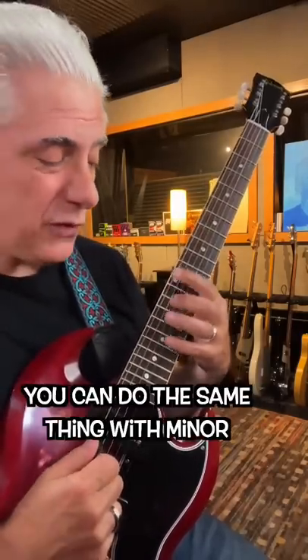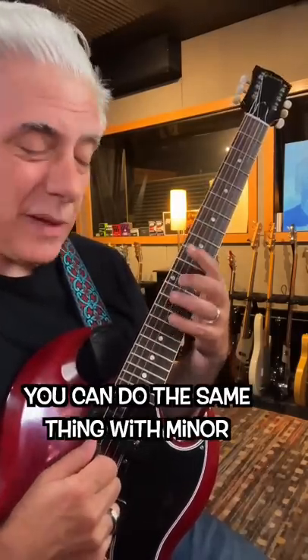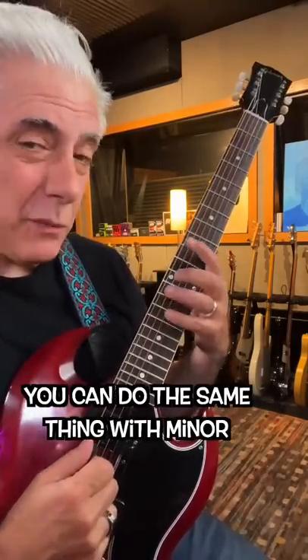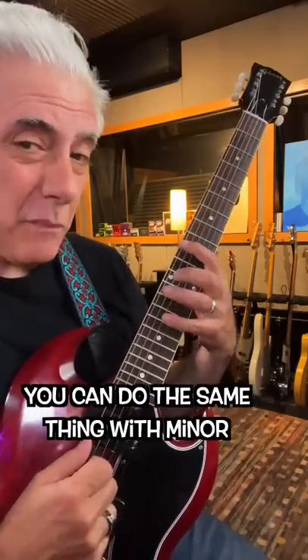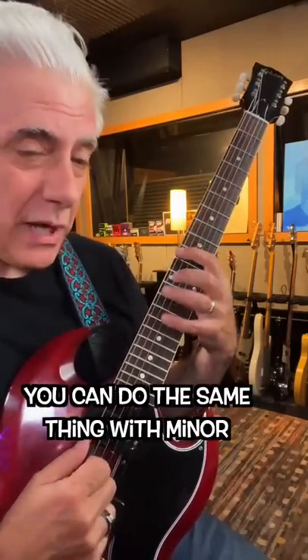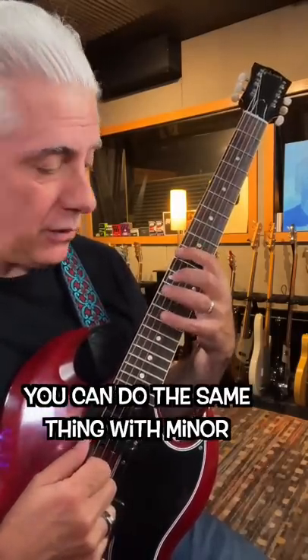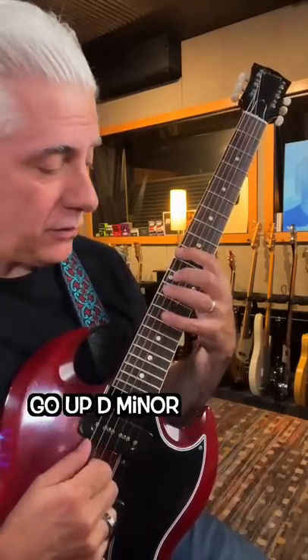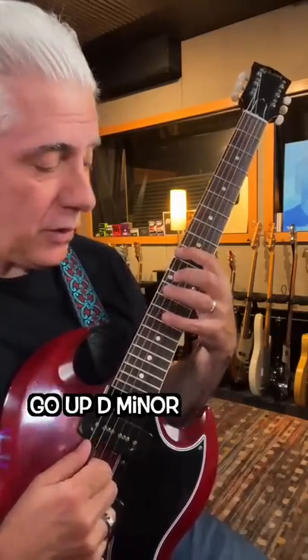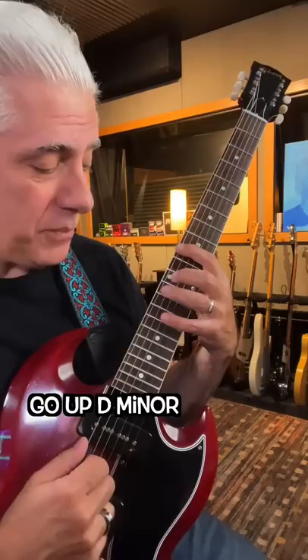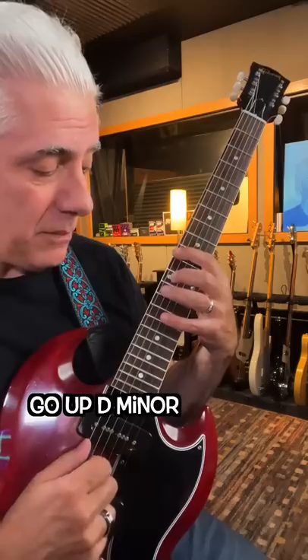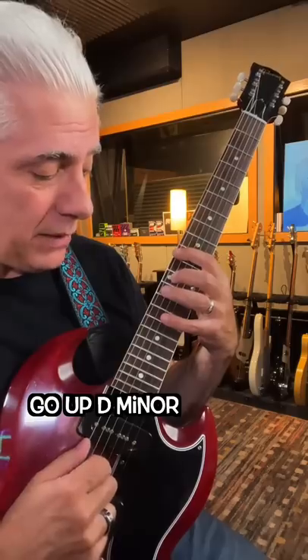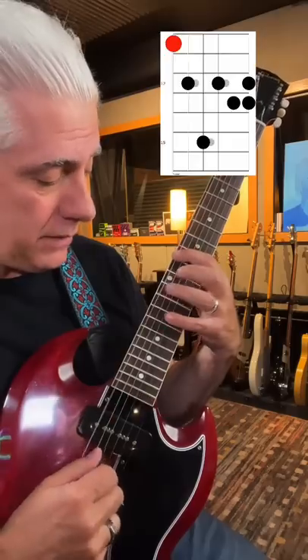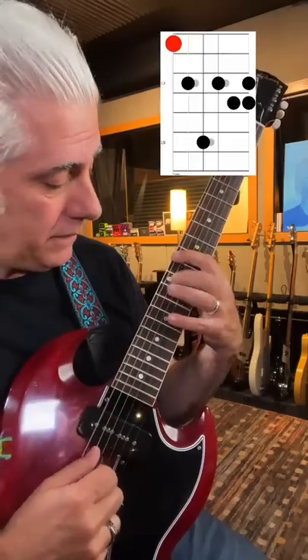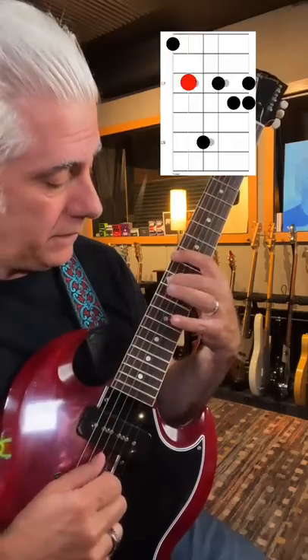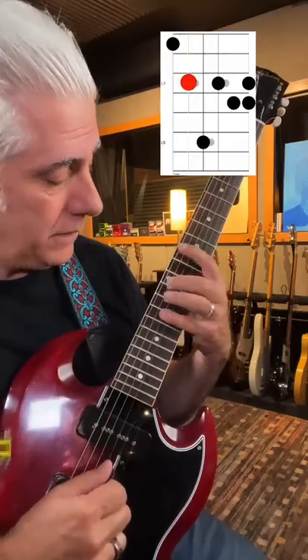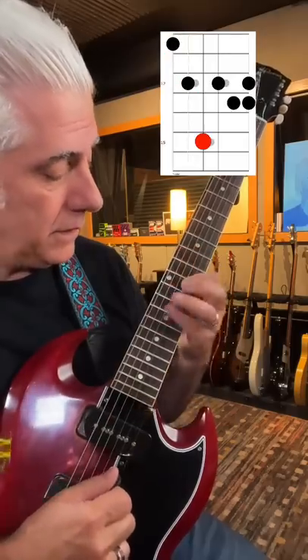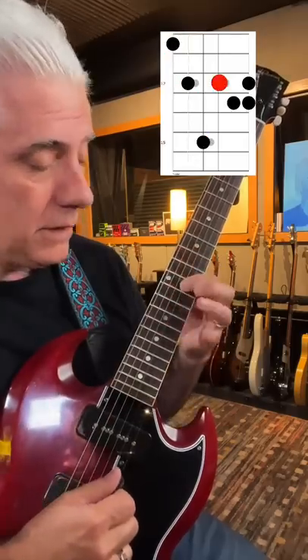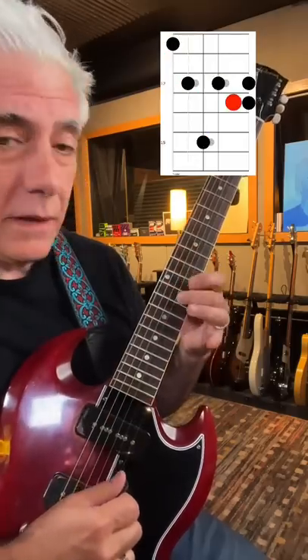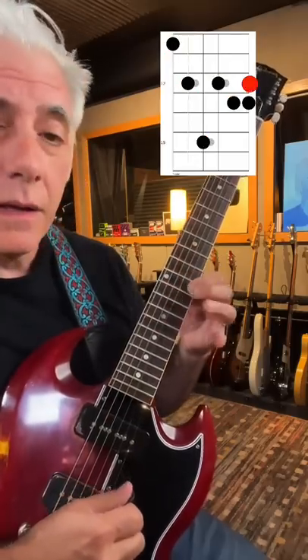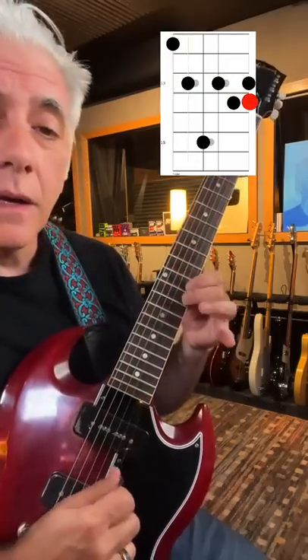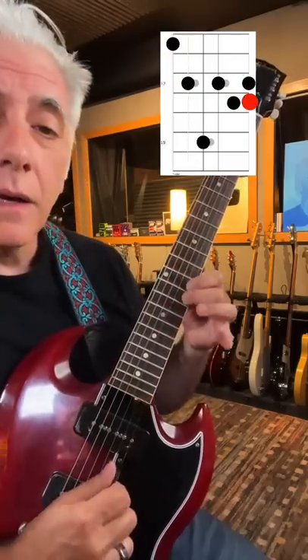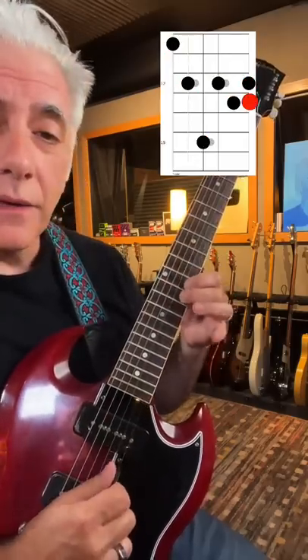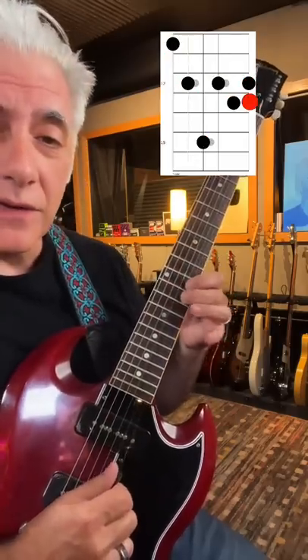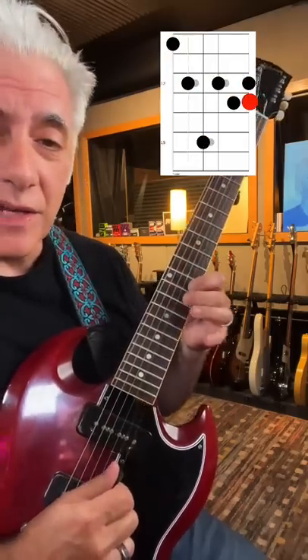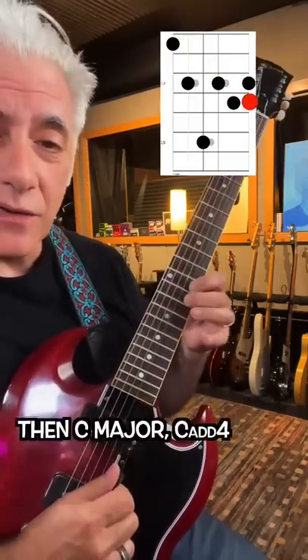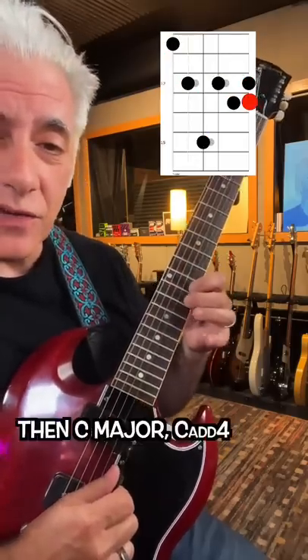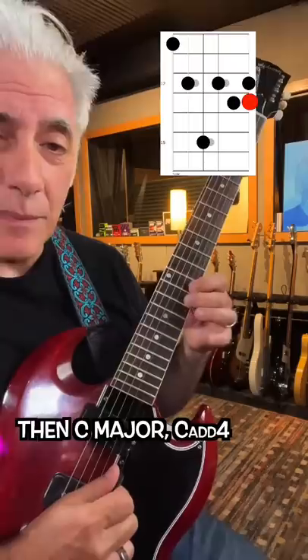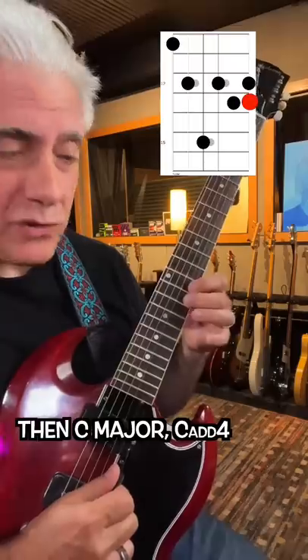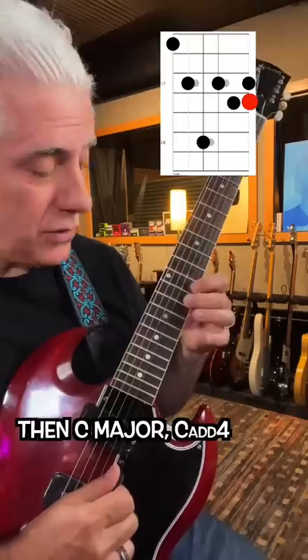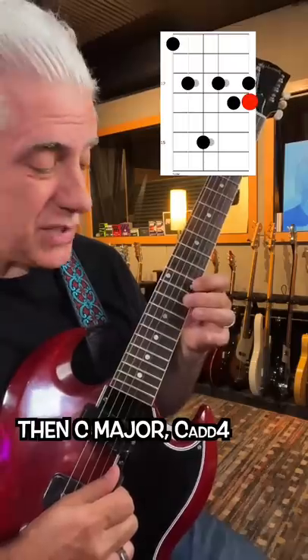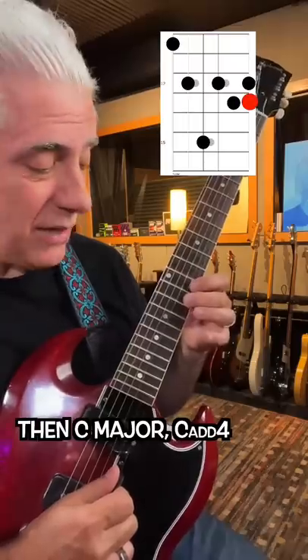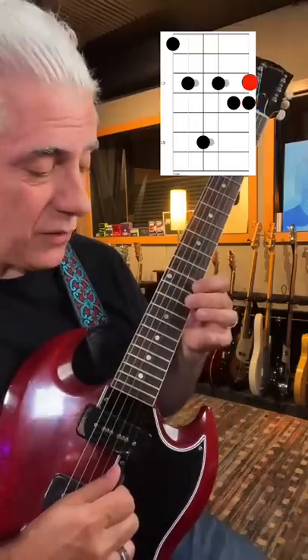Do the same thing with minor — go up D minor, and then D, C major, or C add four.